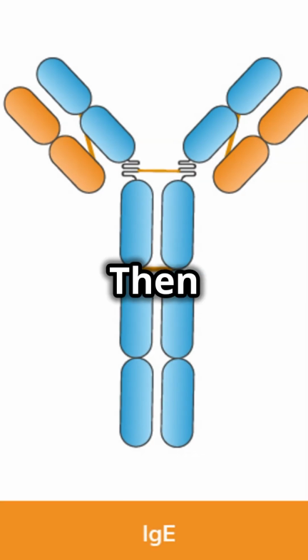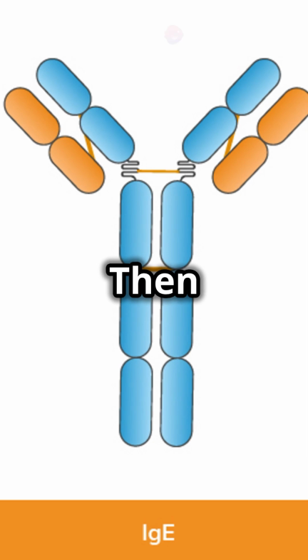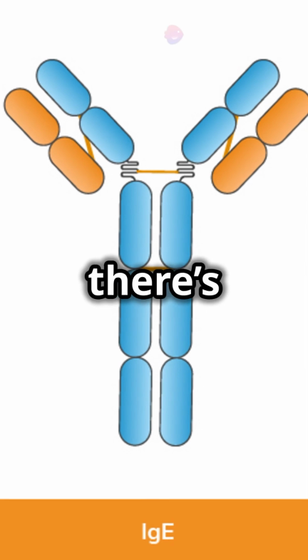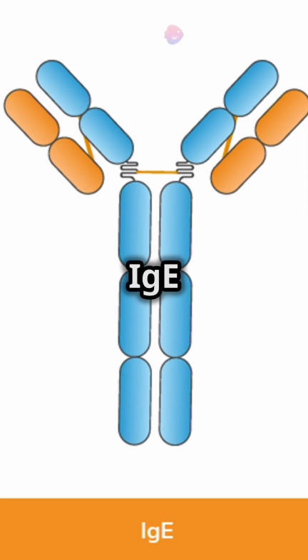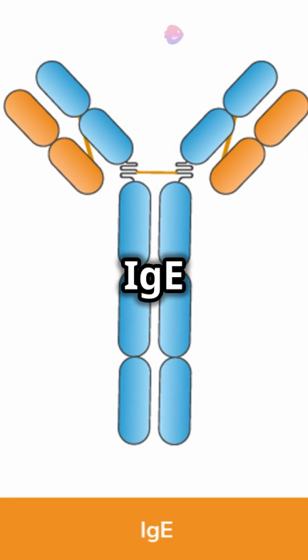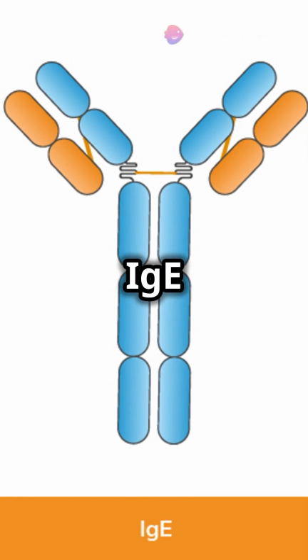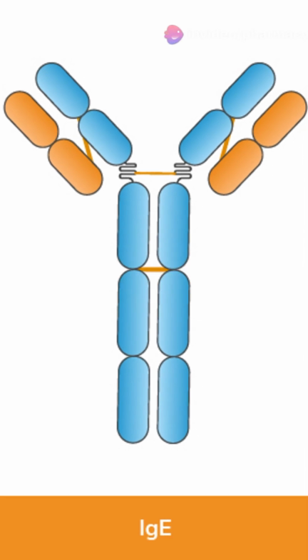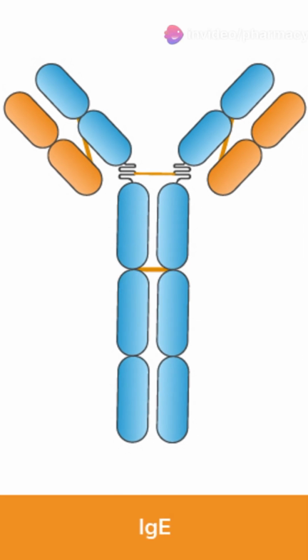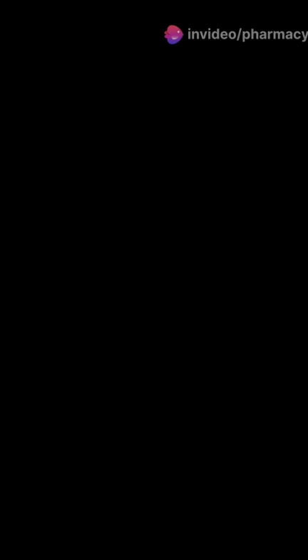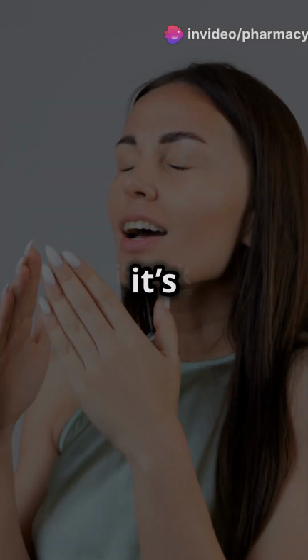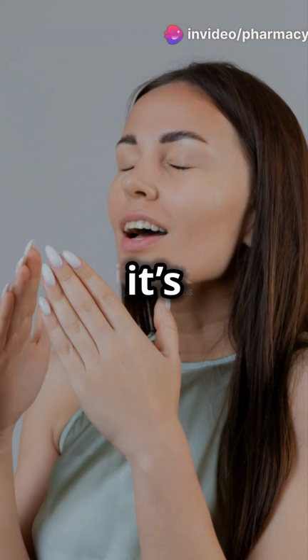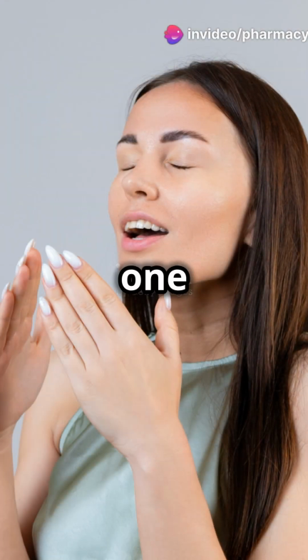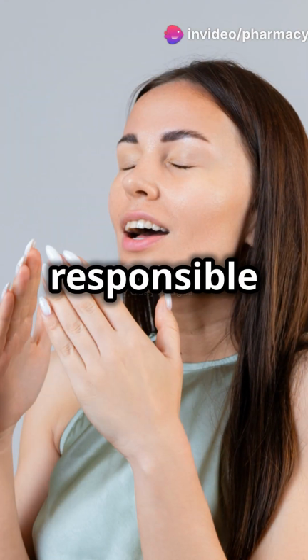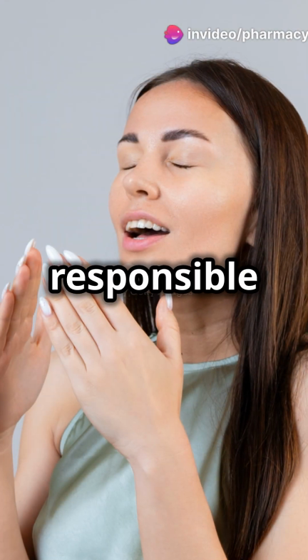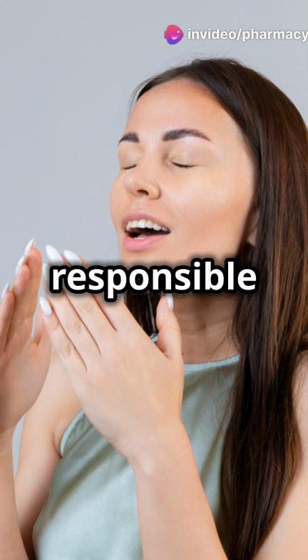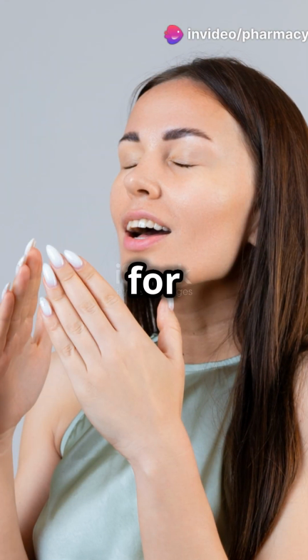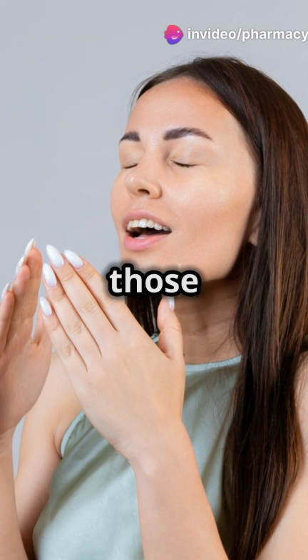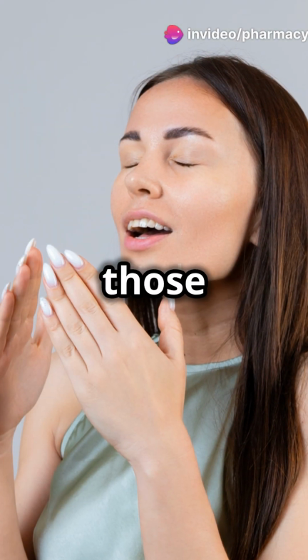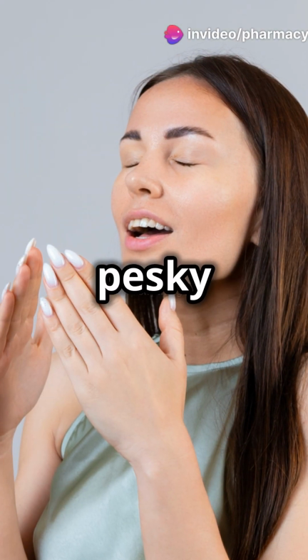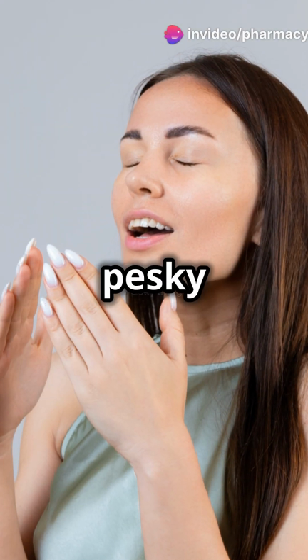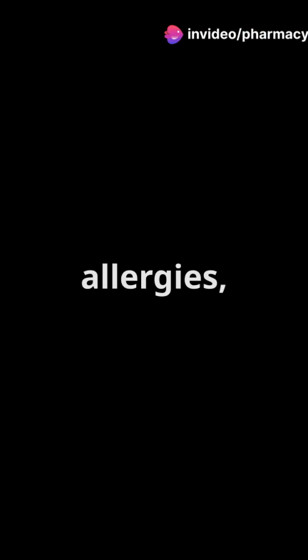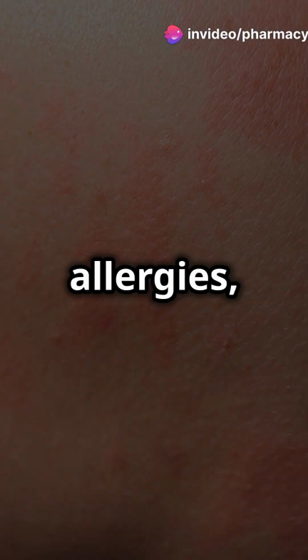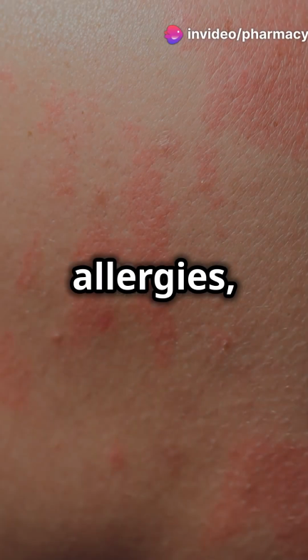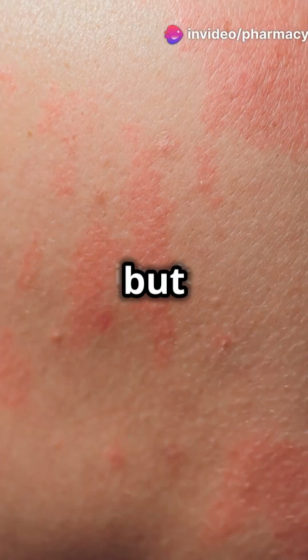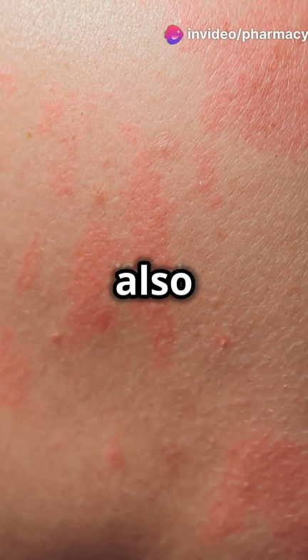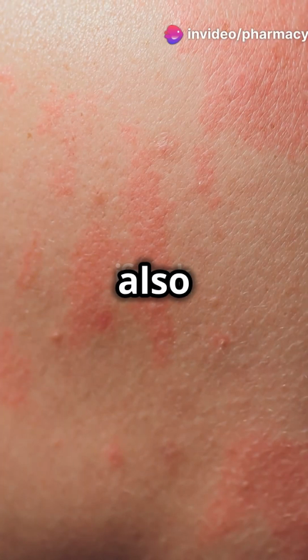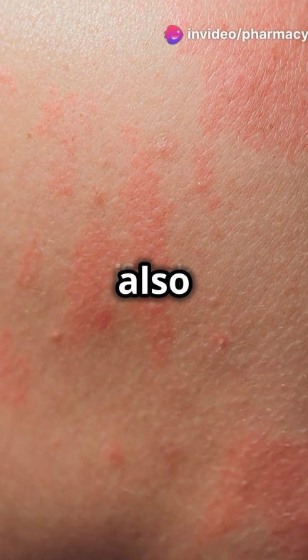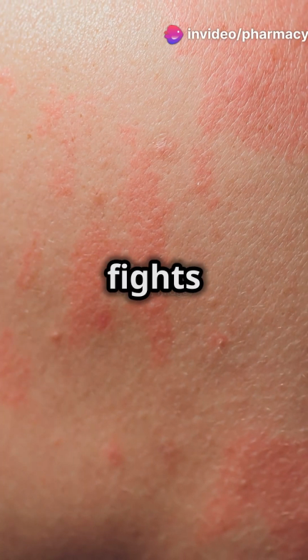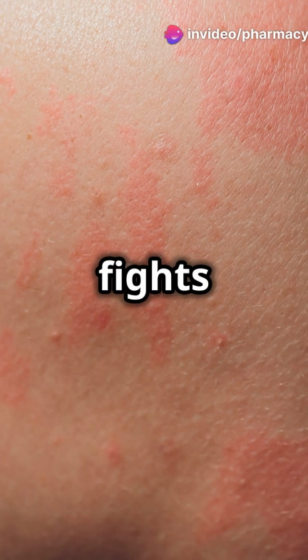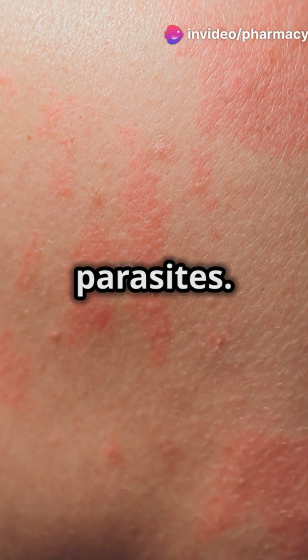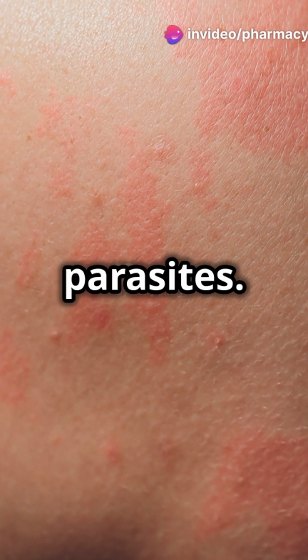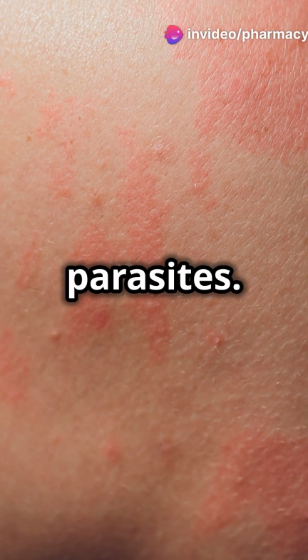Then there's IgE. It's the one responsible for those pesky allergies, but also fights parasites.